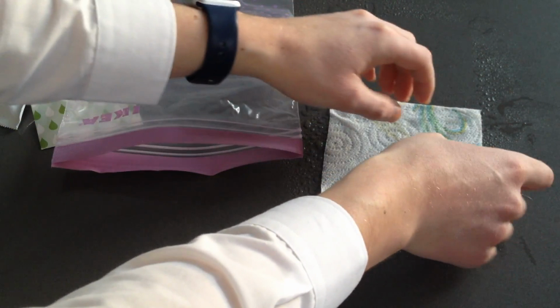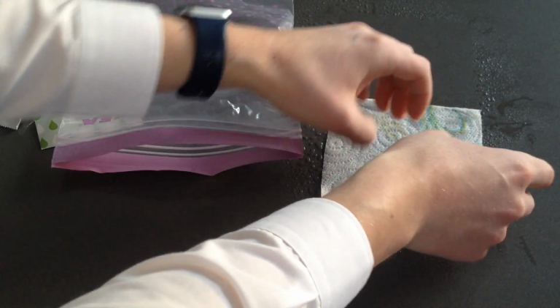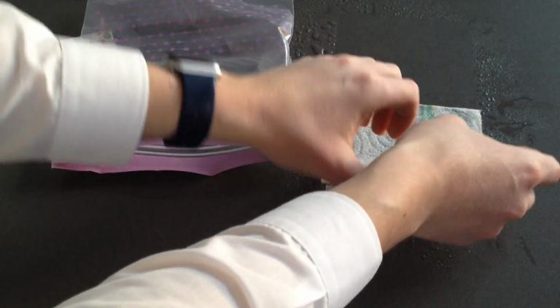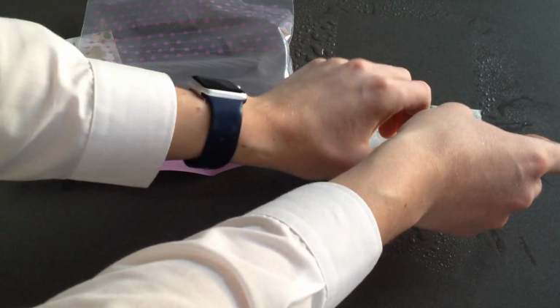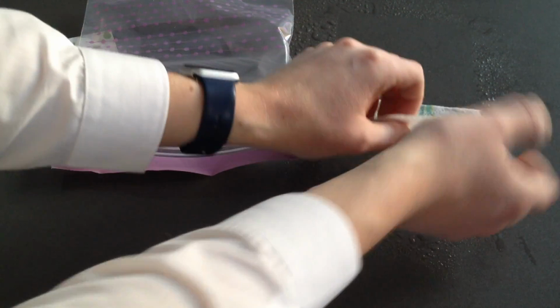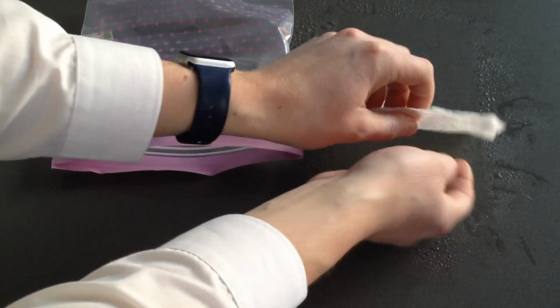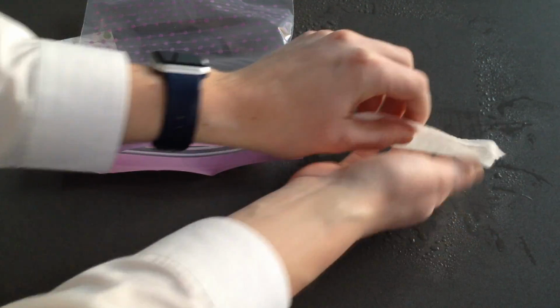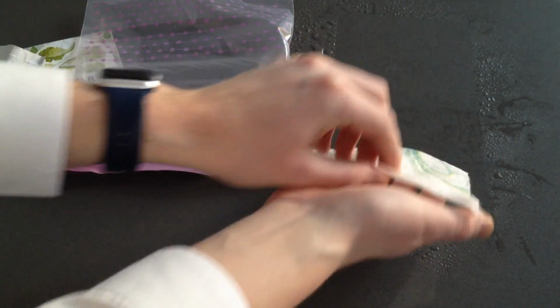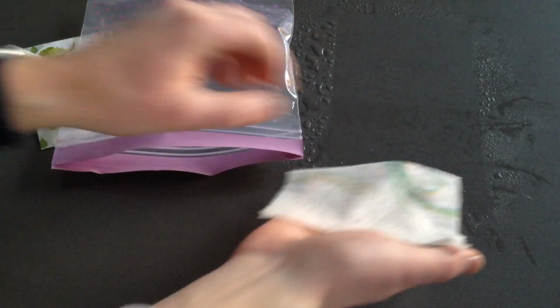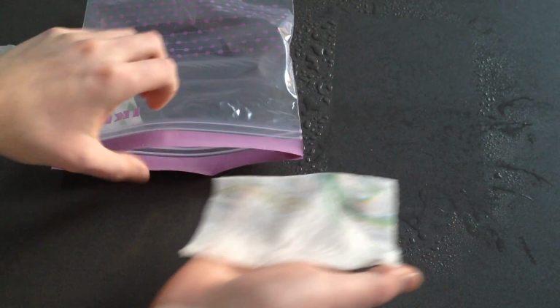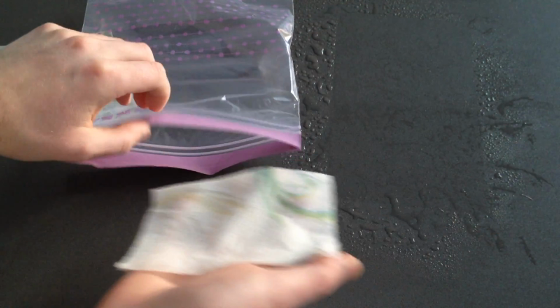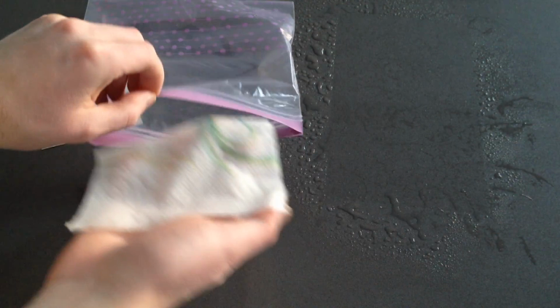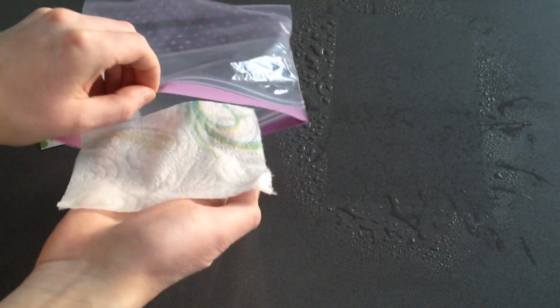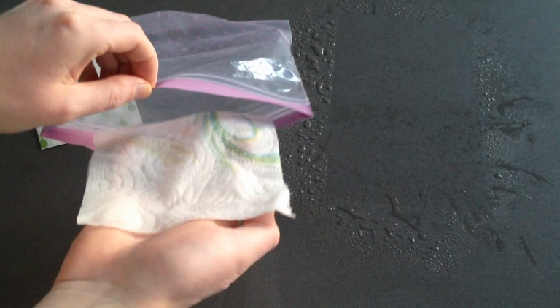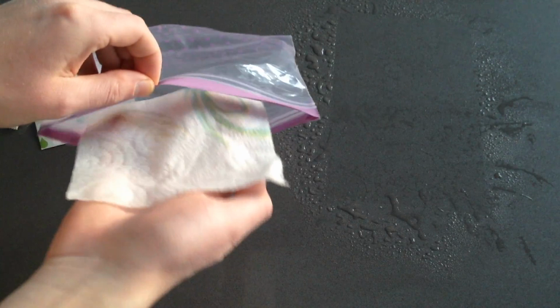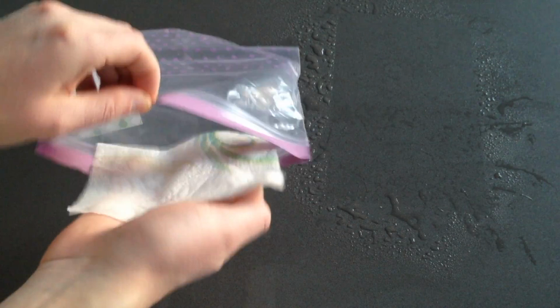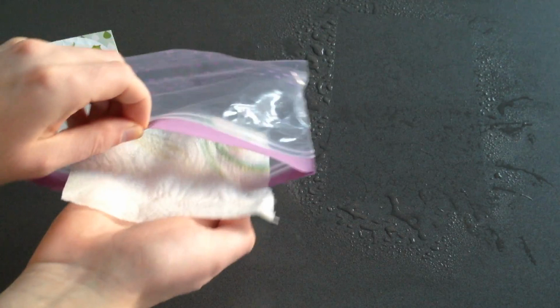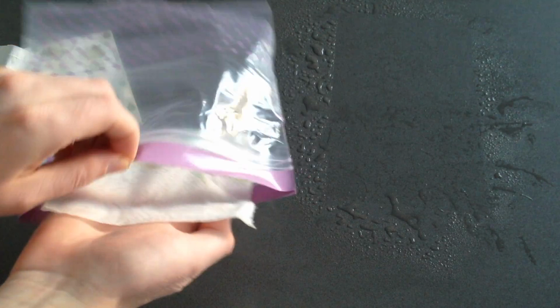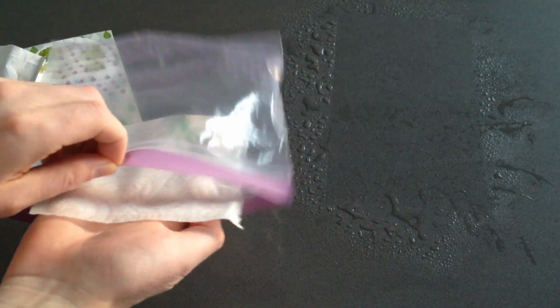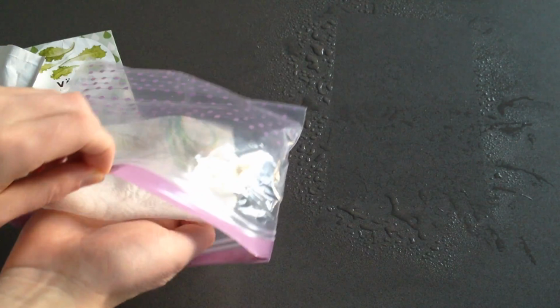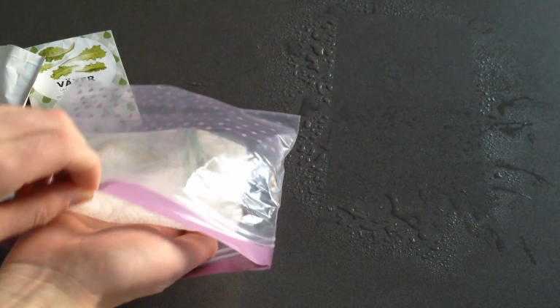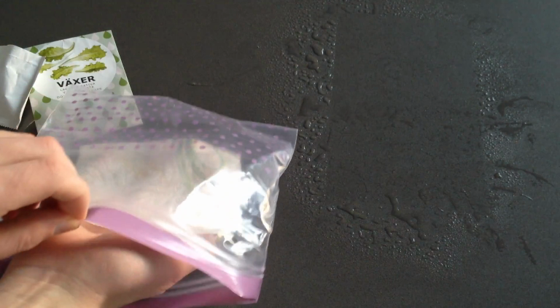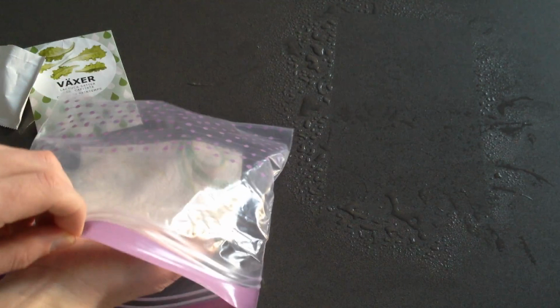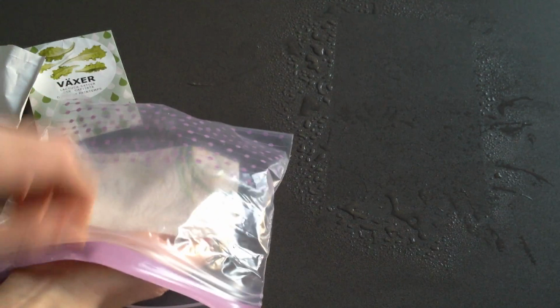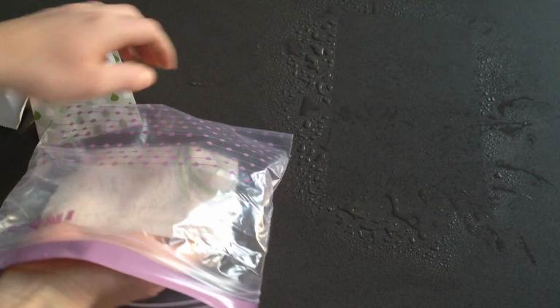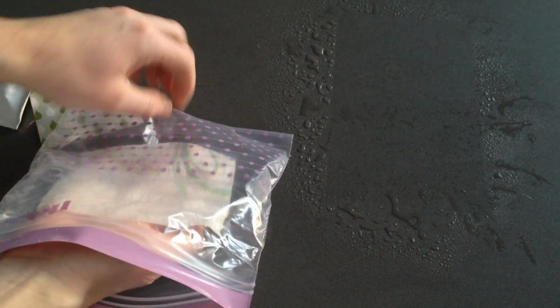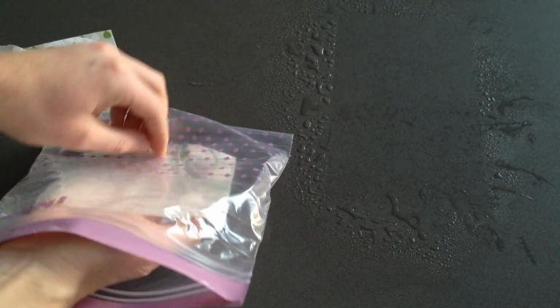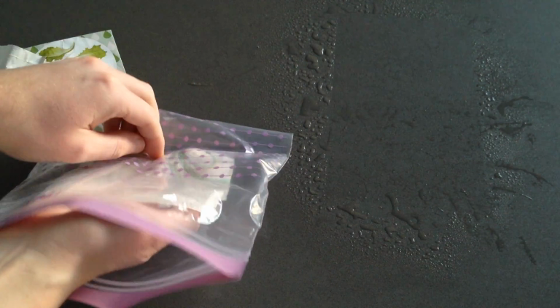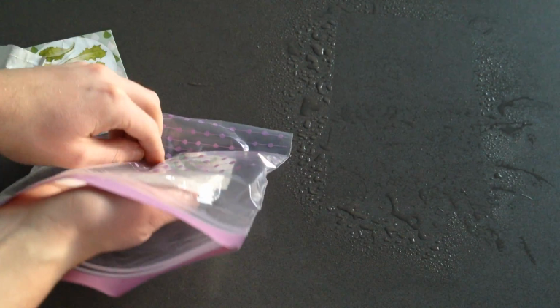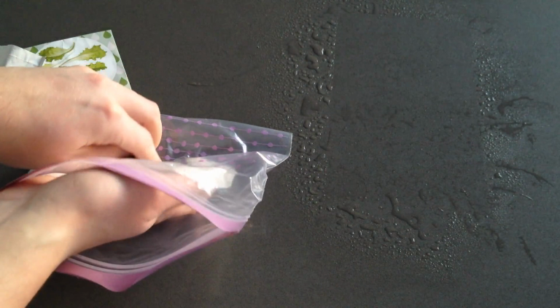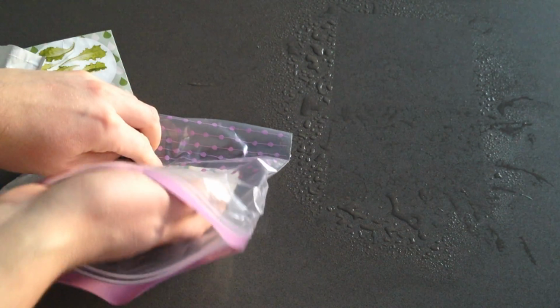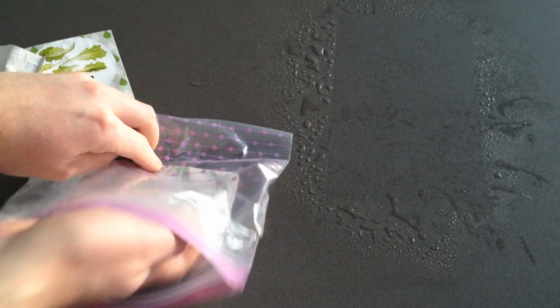Put the zipper bag in a bright place at room temperature and the seeds will germinate in just a couple of days.